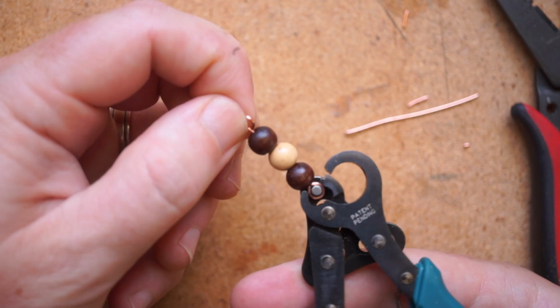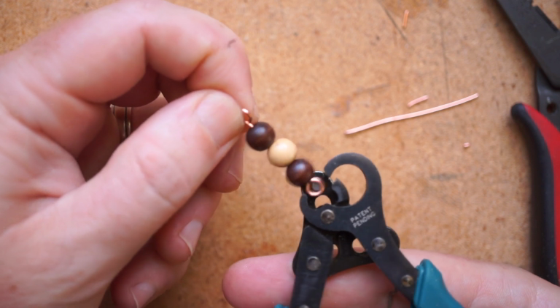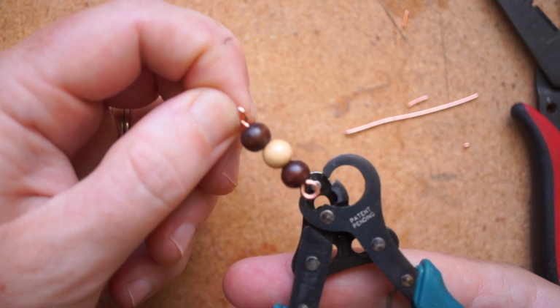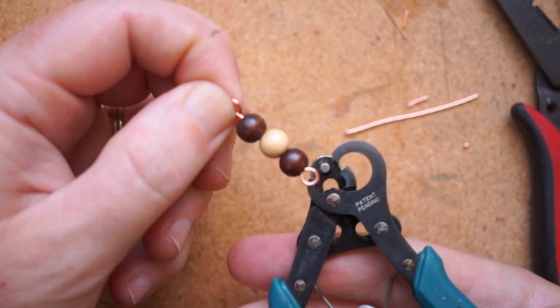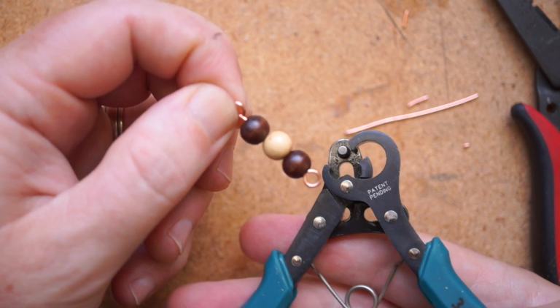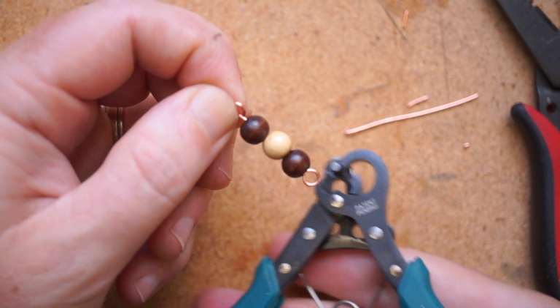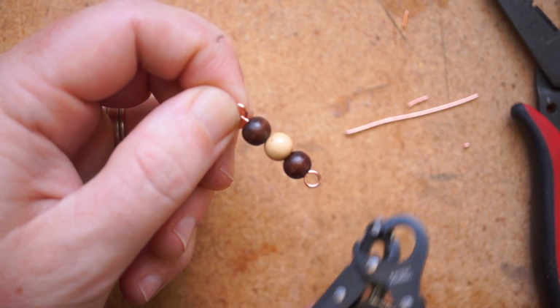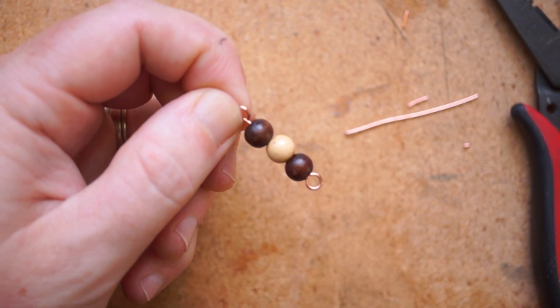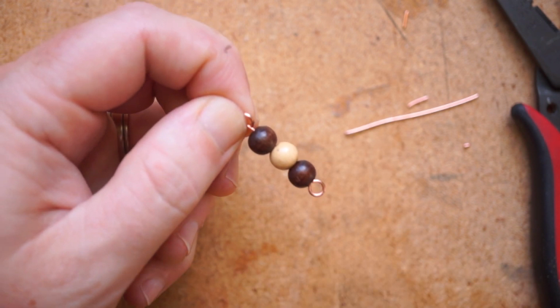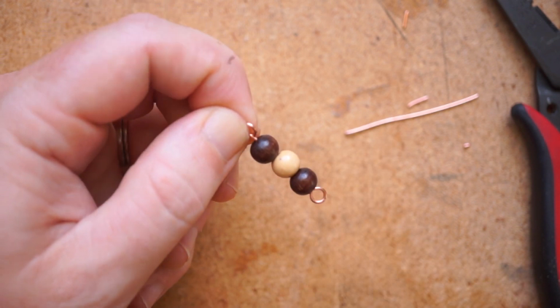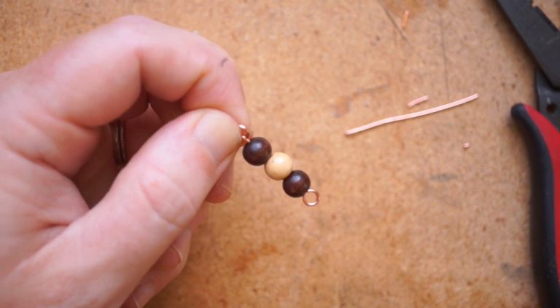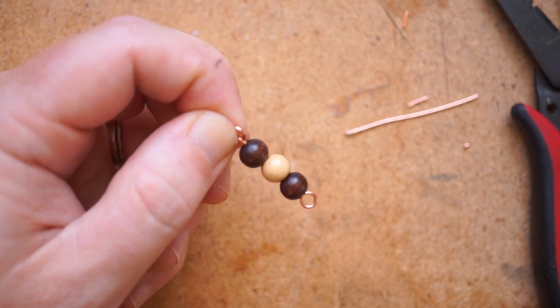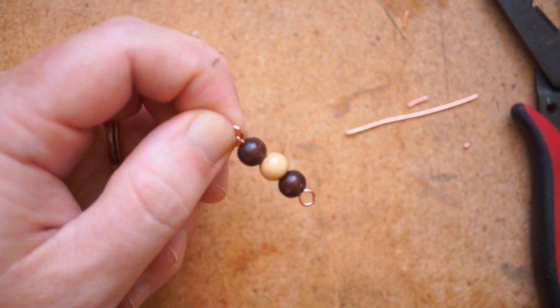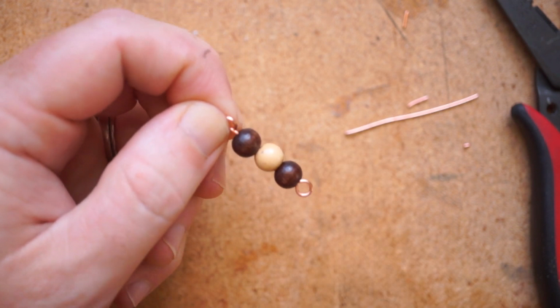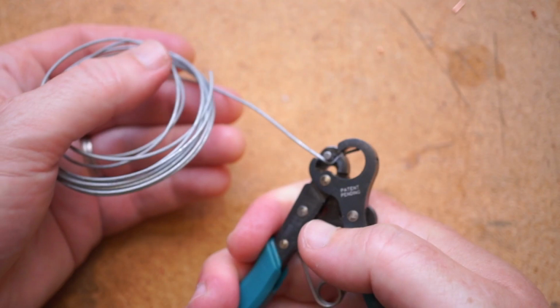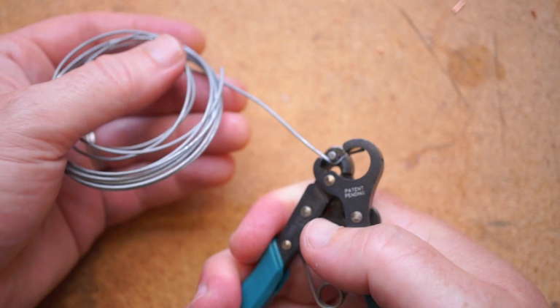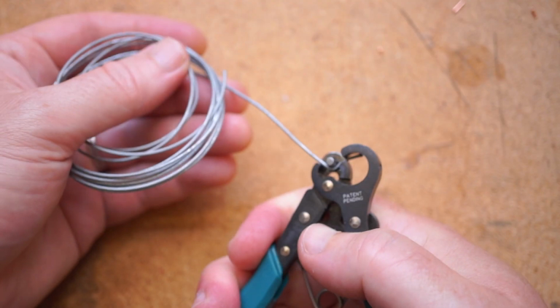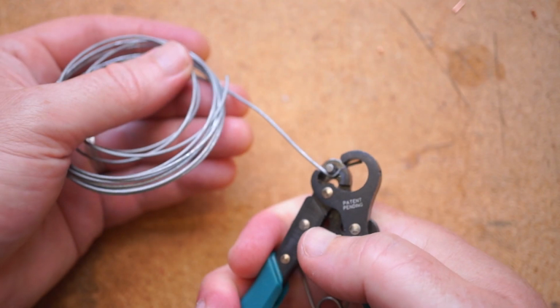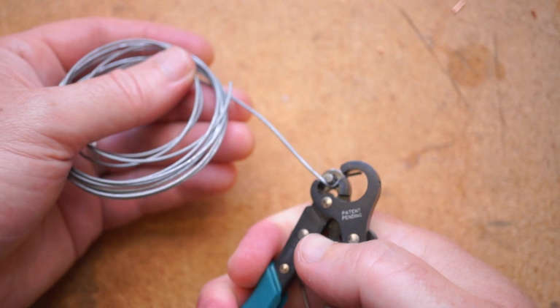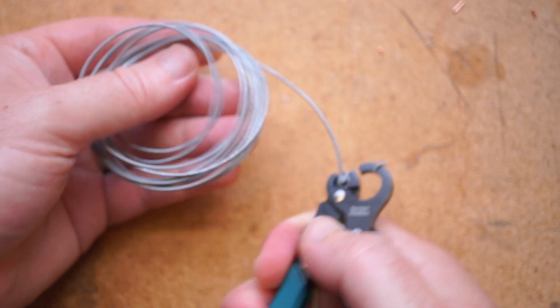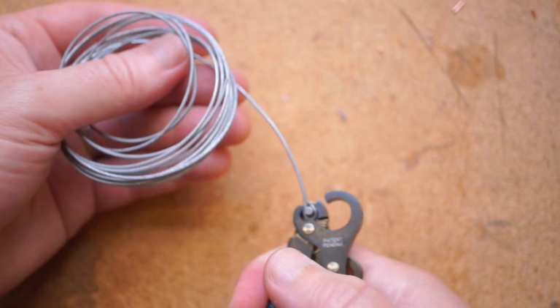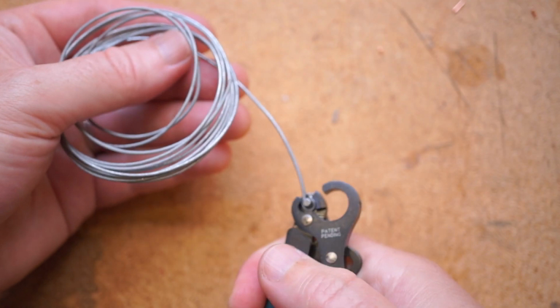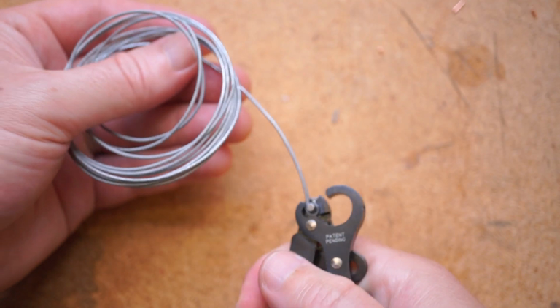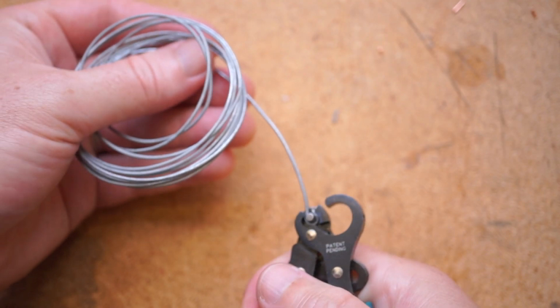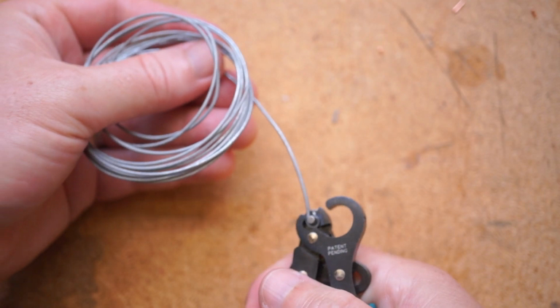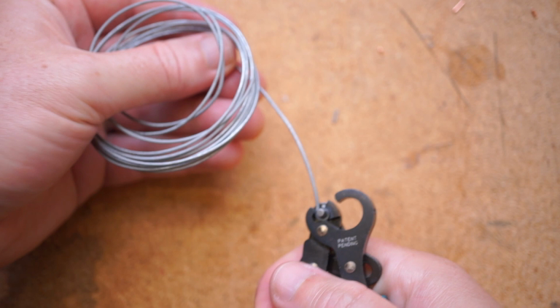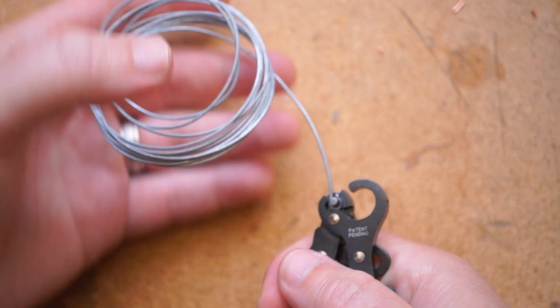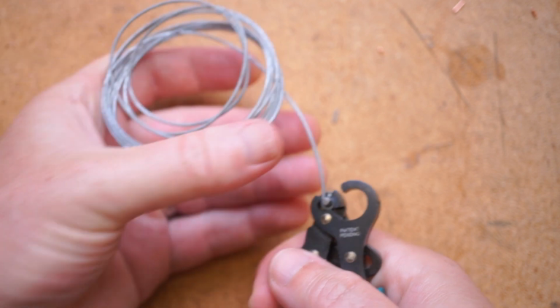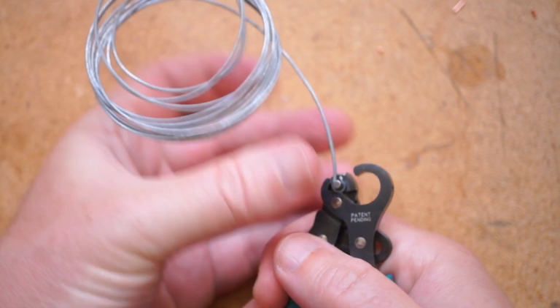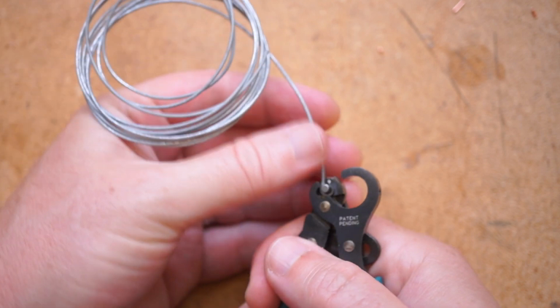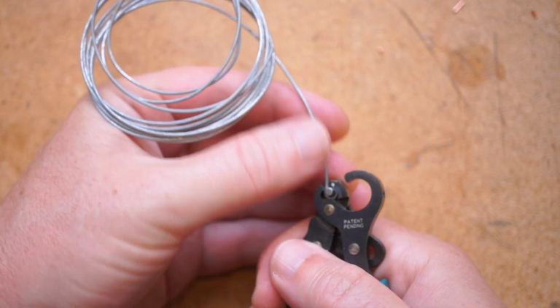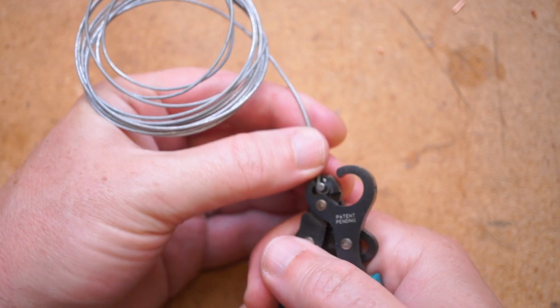This is intended for 26 to 18 gauge brass or copper wire, but some reviewers say it works fine on stainless steel wire too.